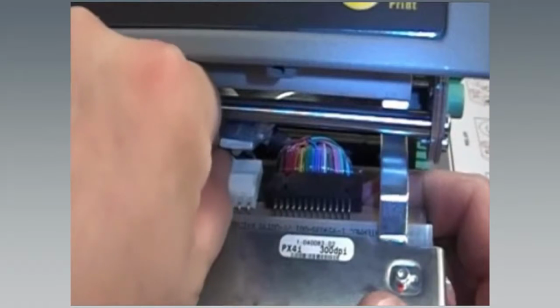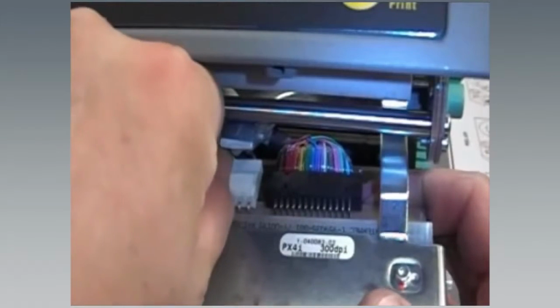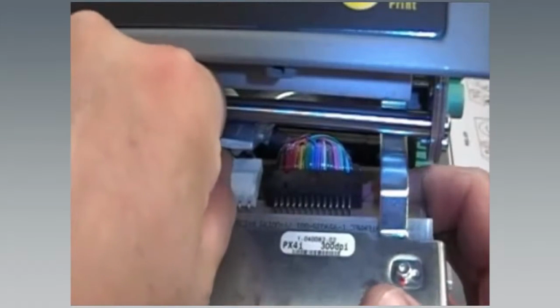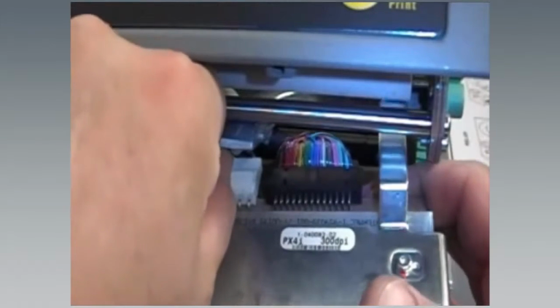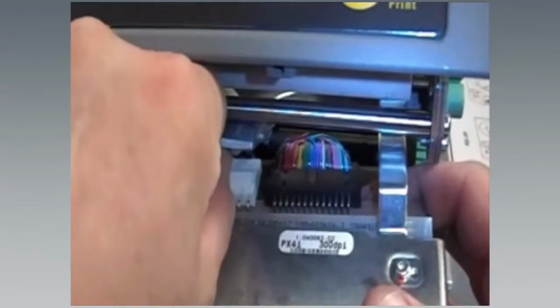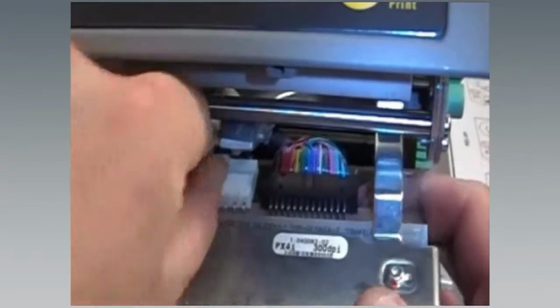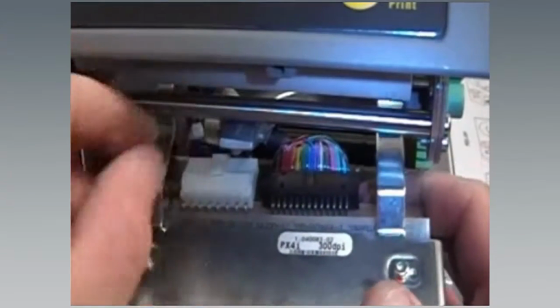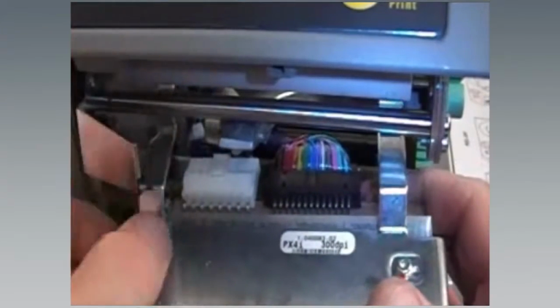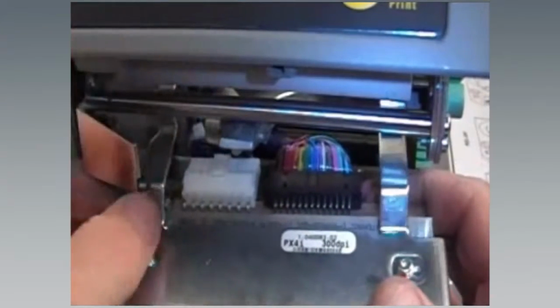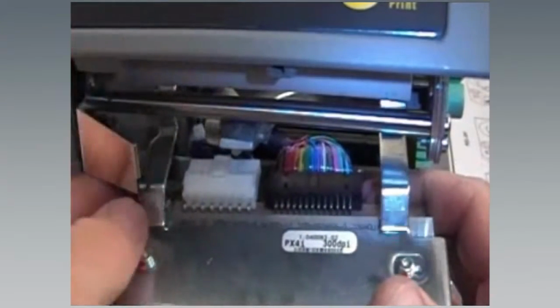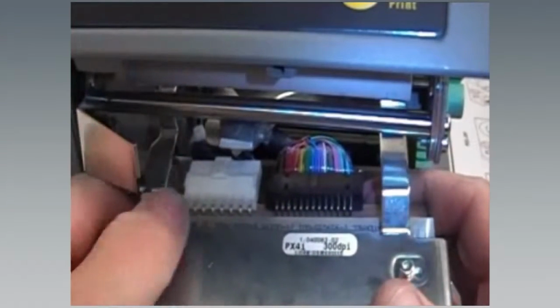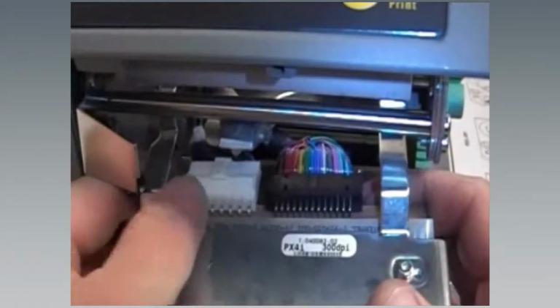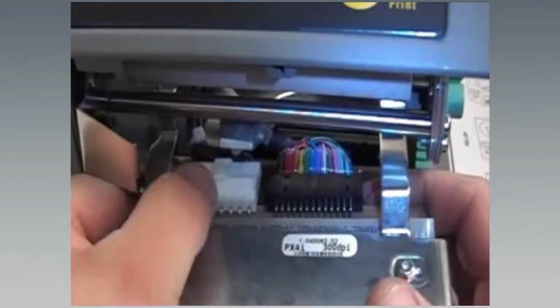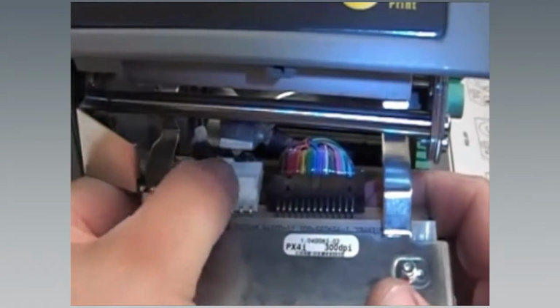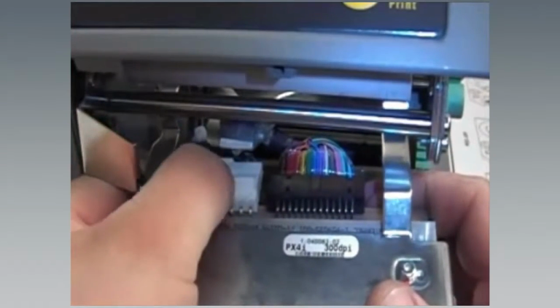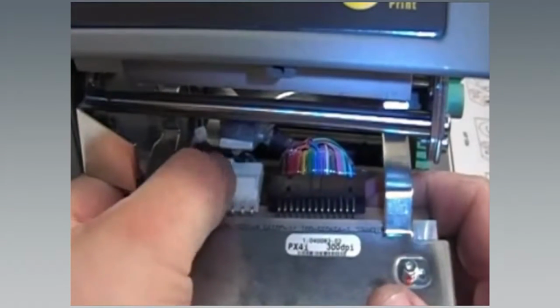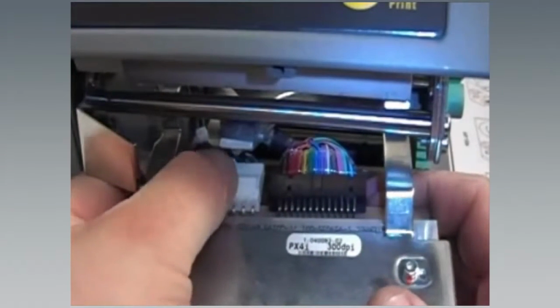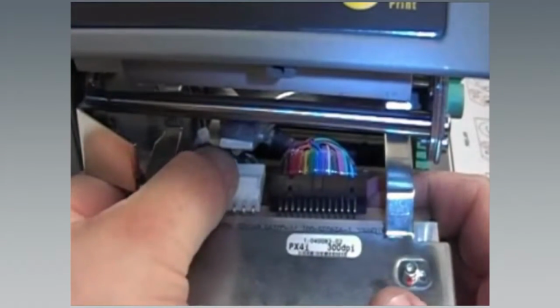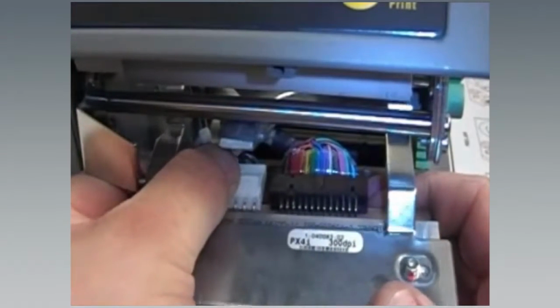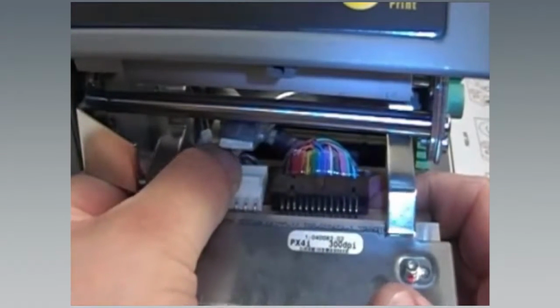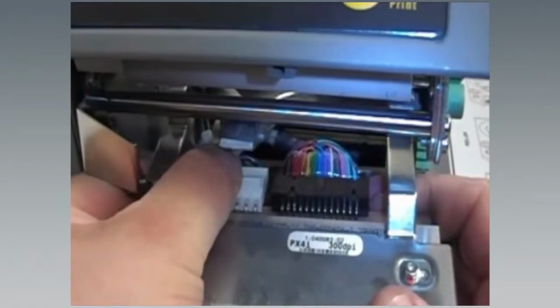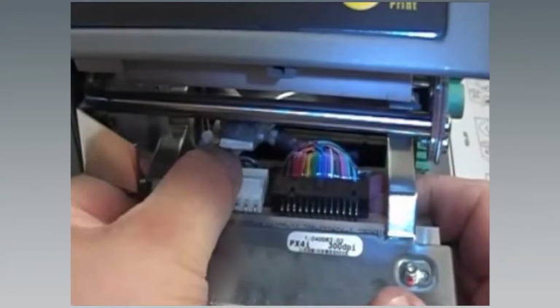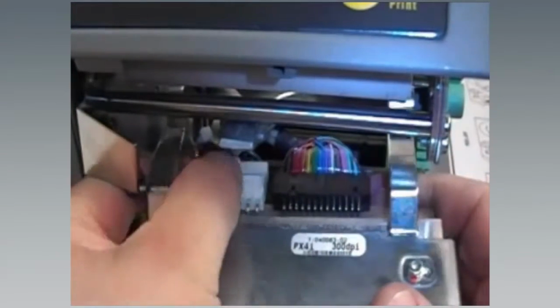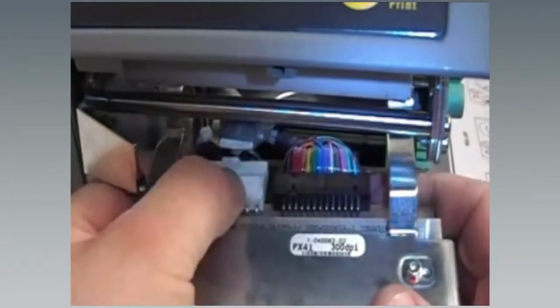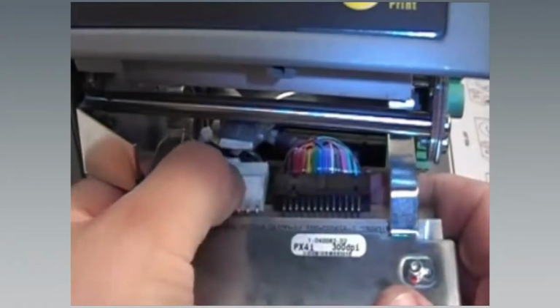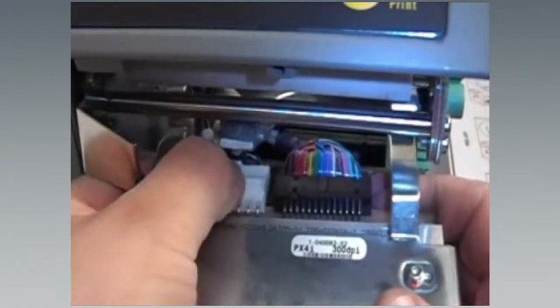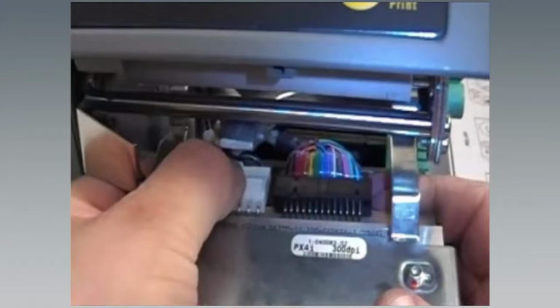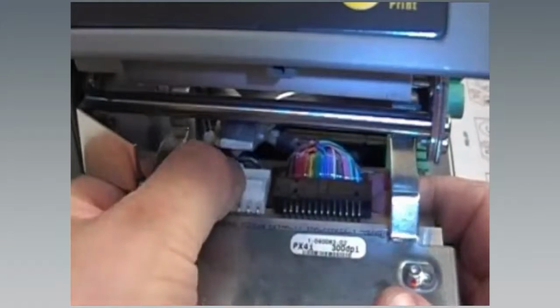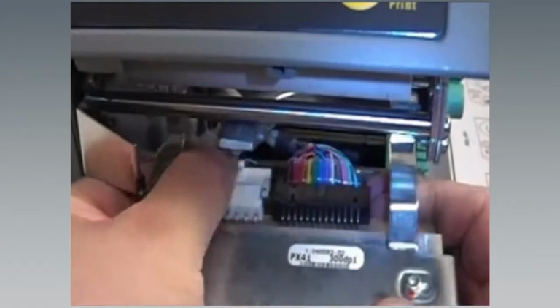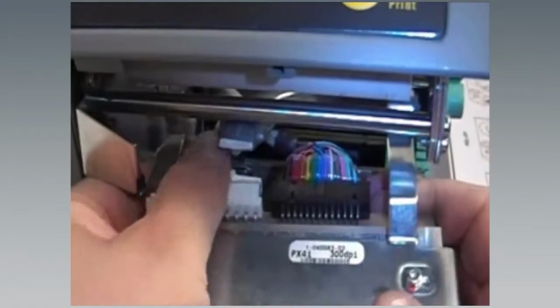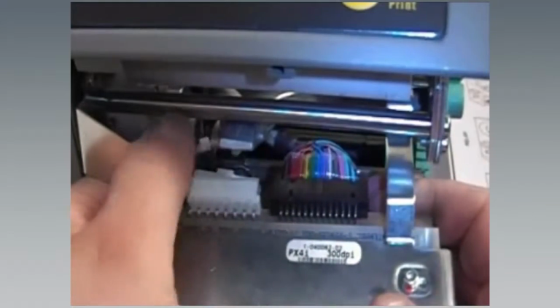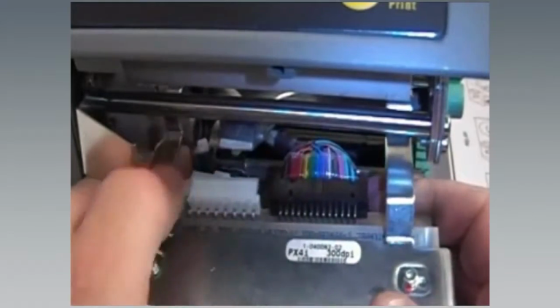The process for replacing the printhead is shown here. Further information can be found in the printer's user's guide.